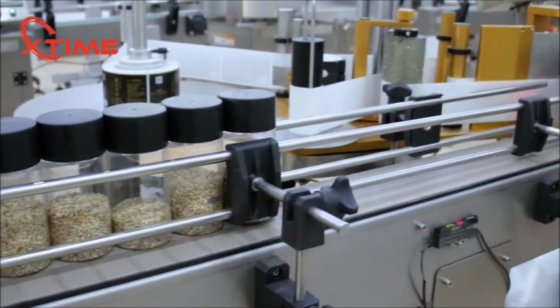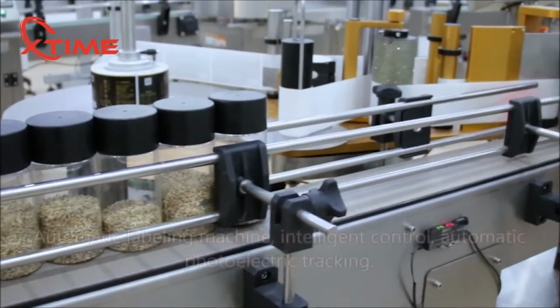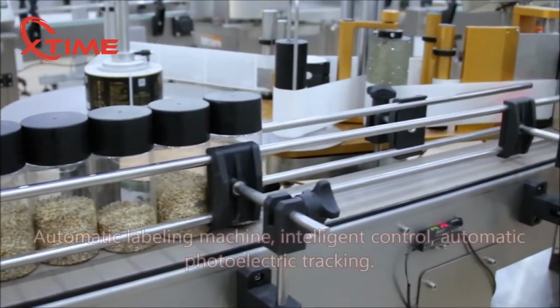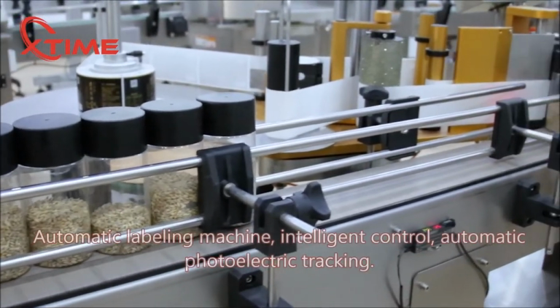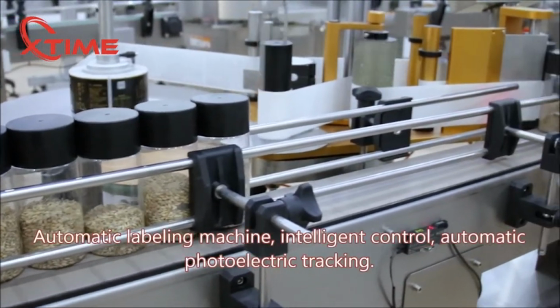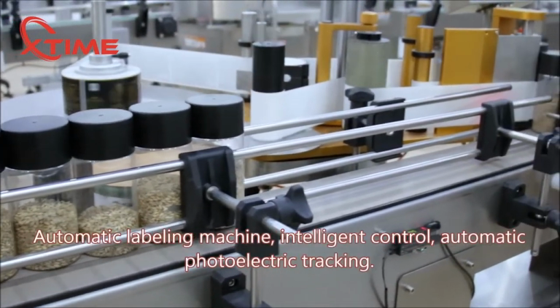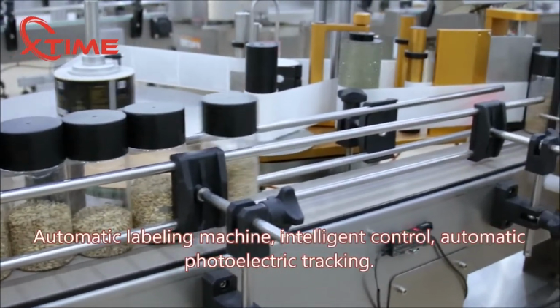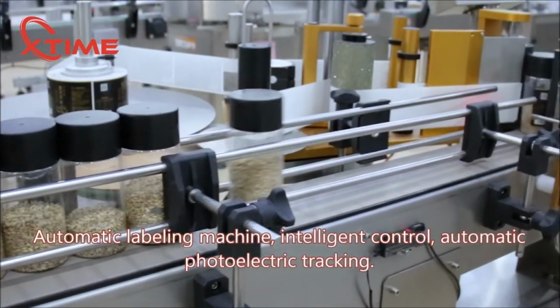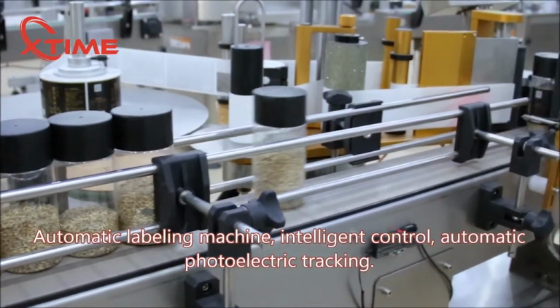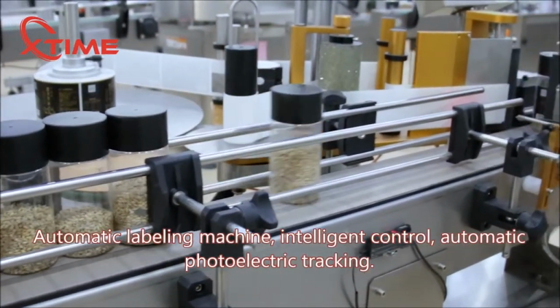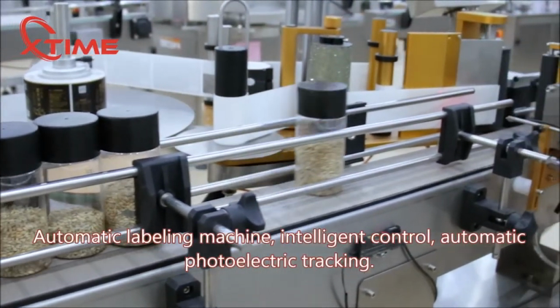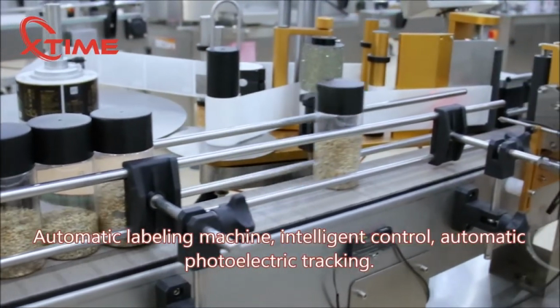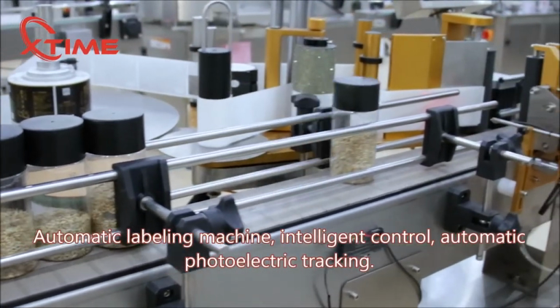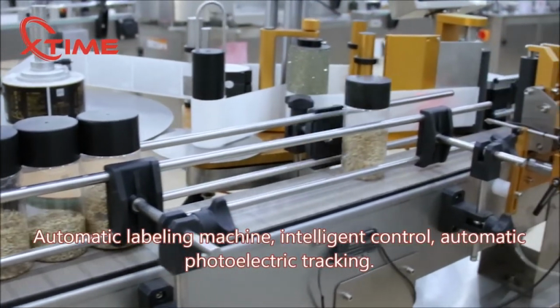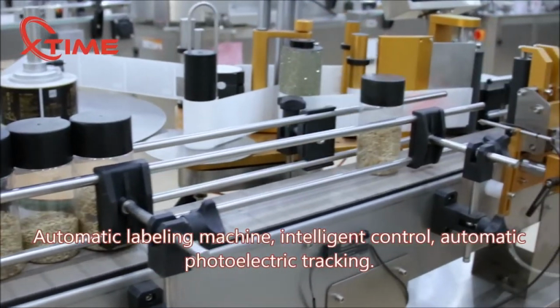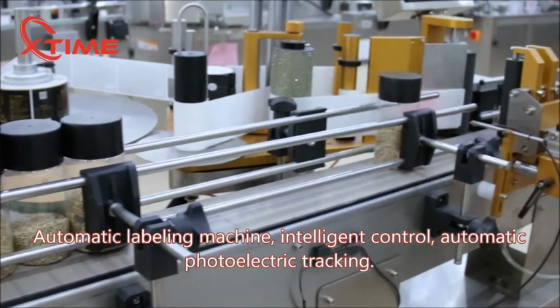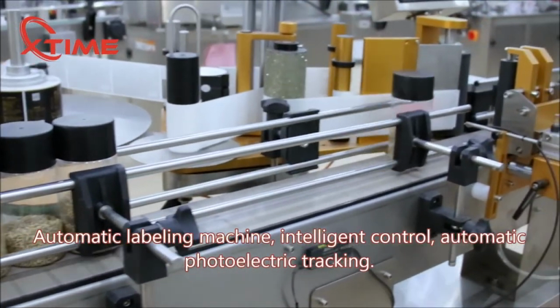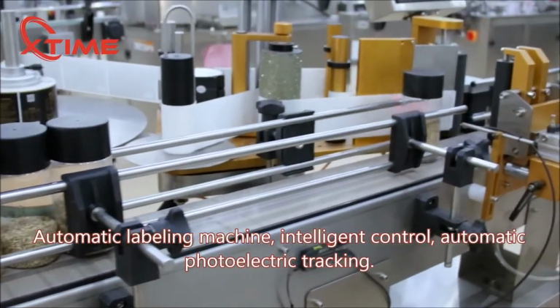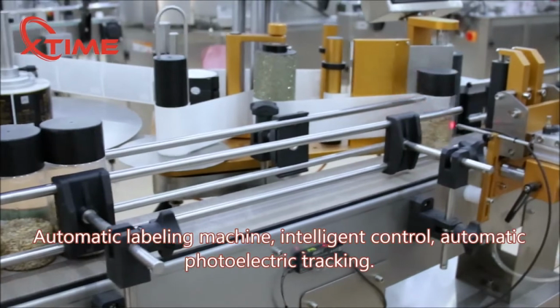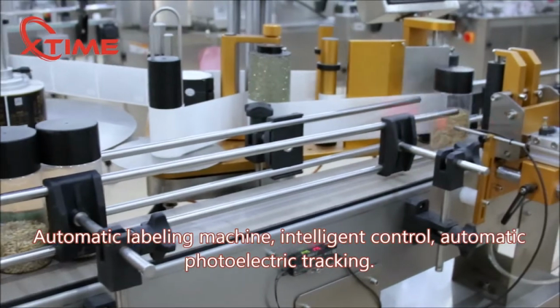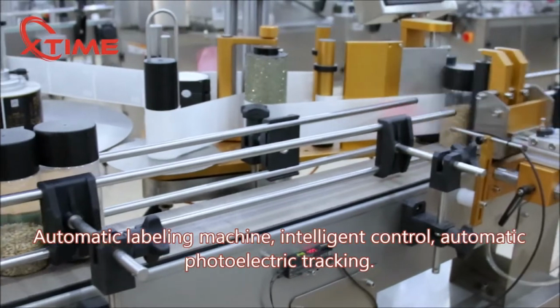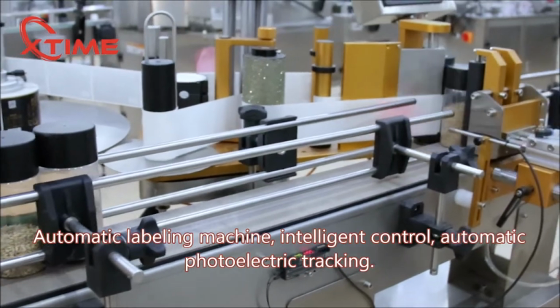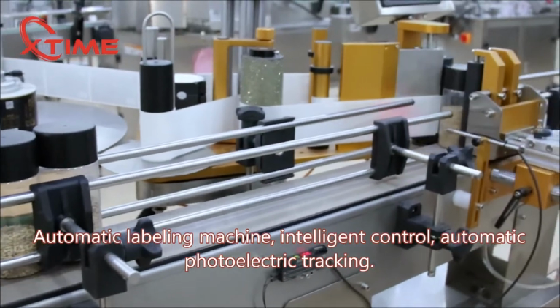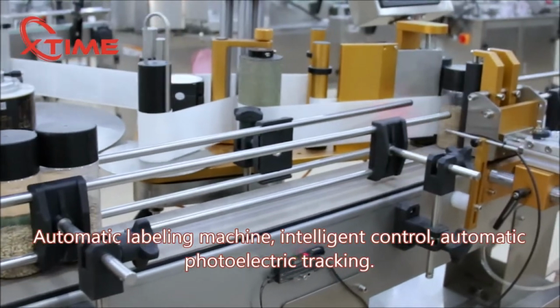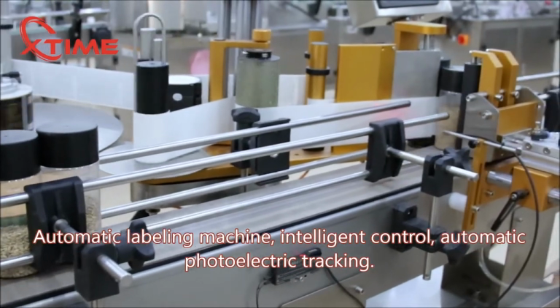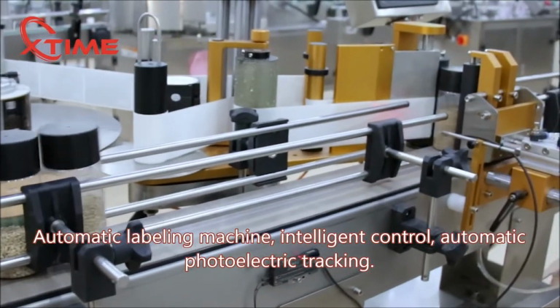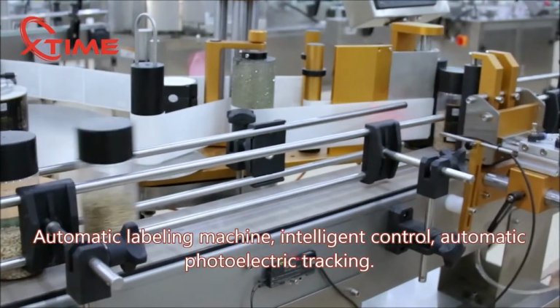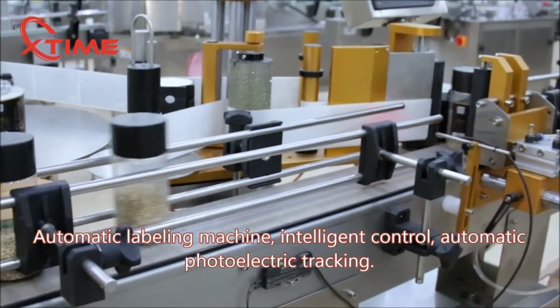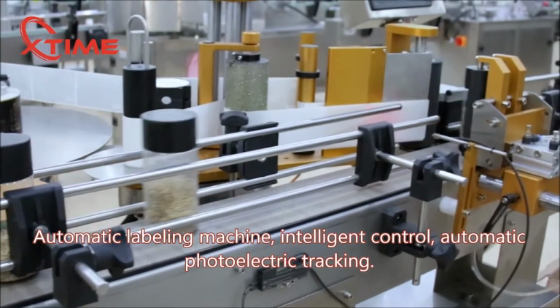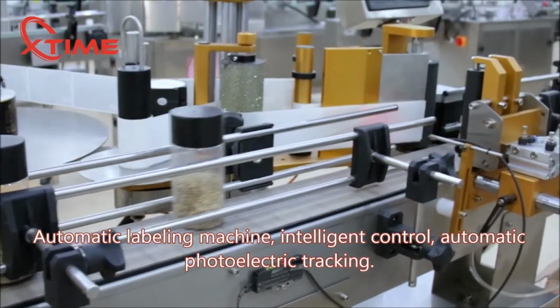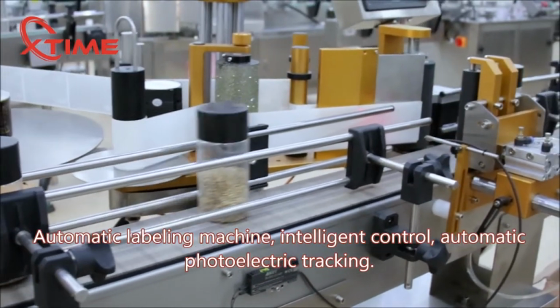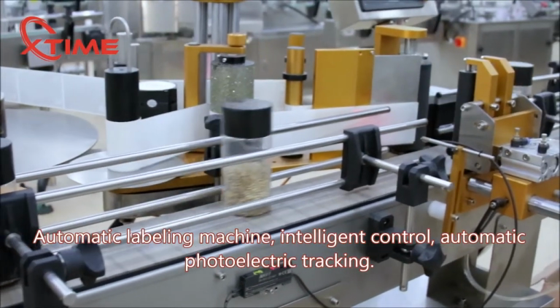Automatic labeling machine with intelligent control and automatic photoelectric tracking.